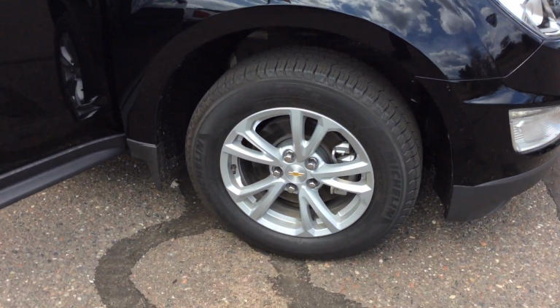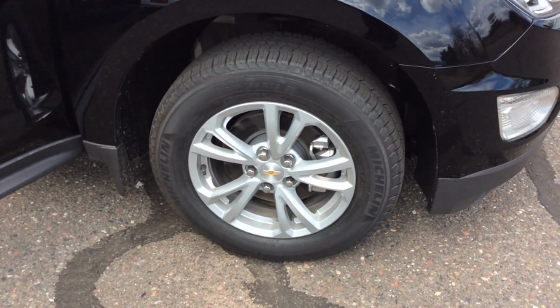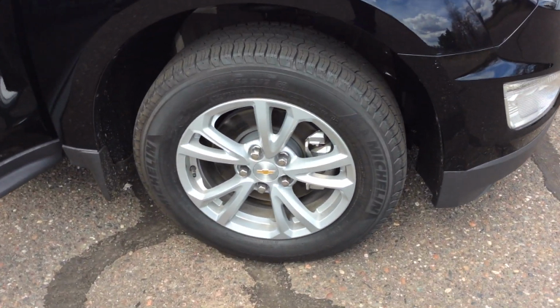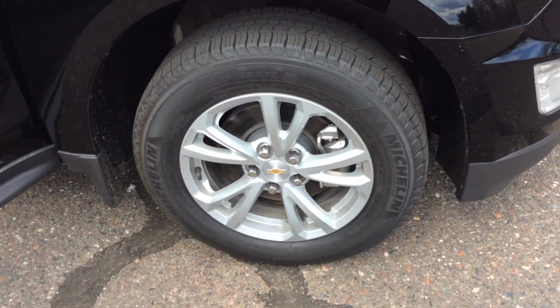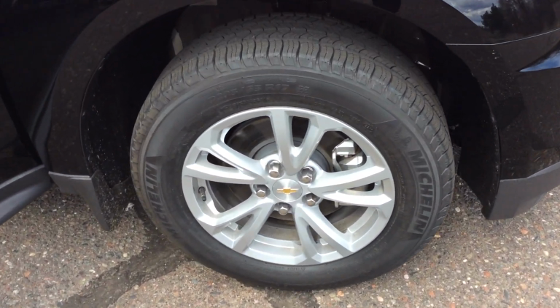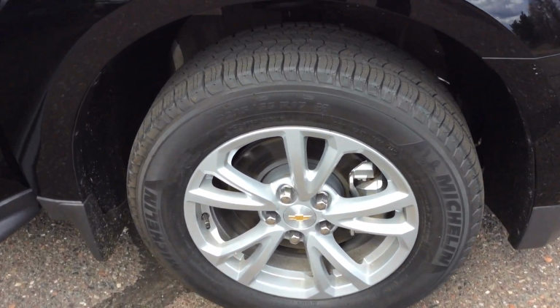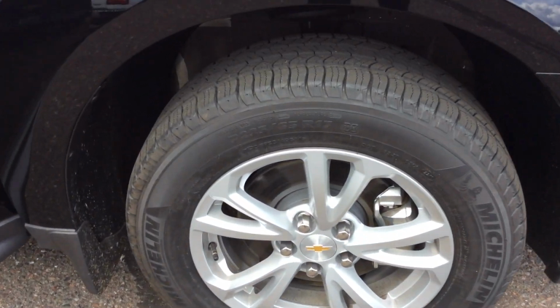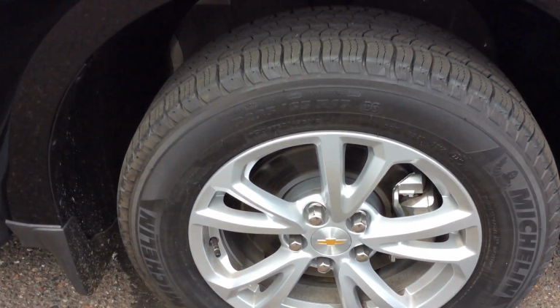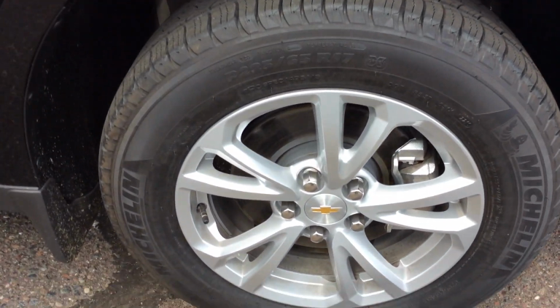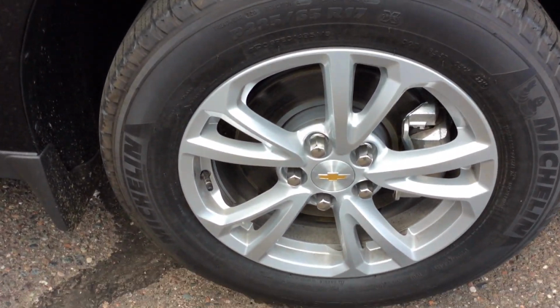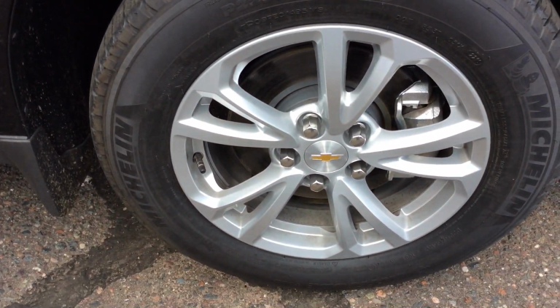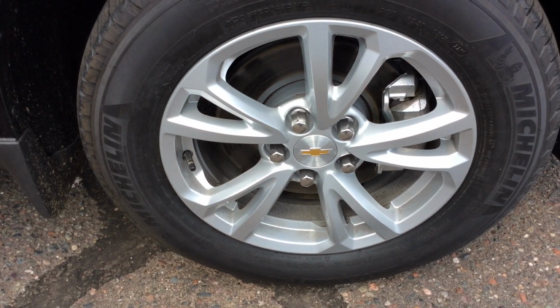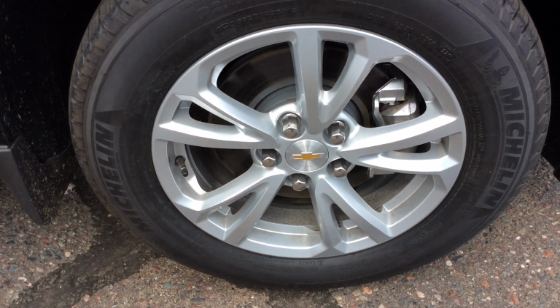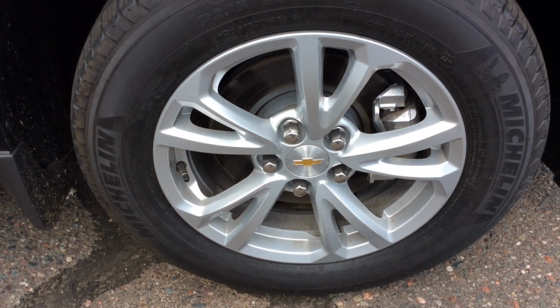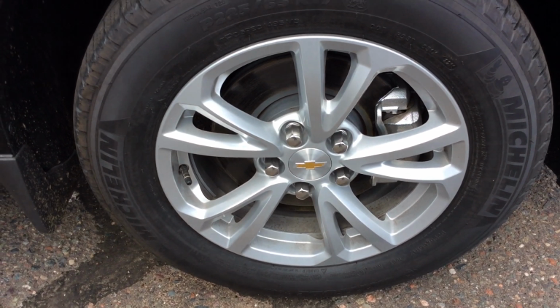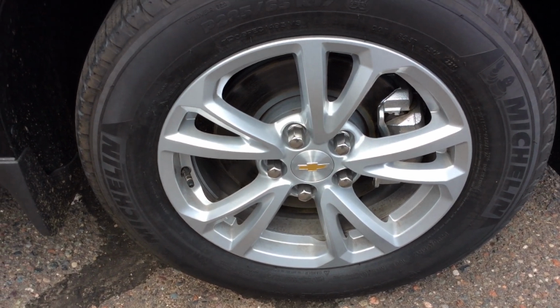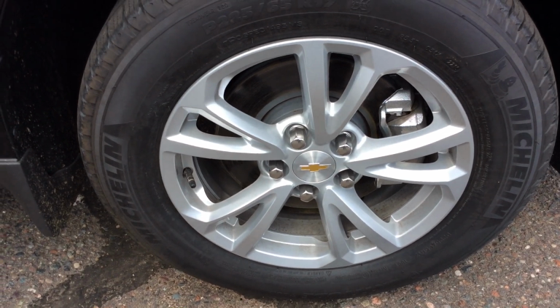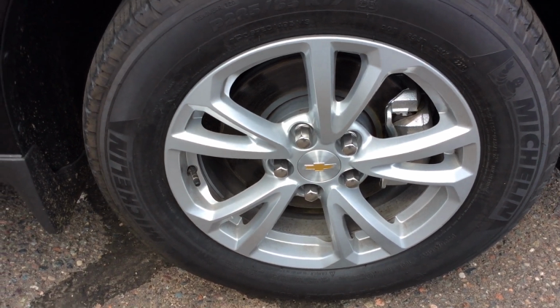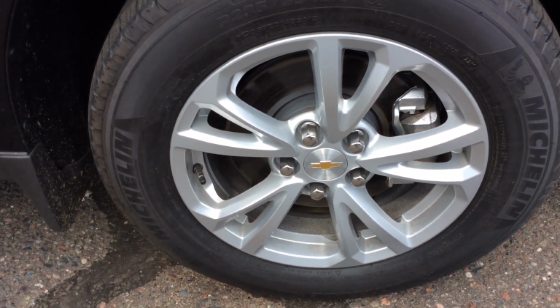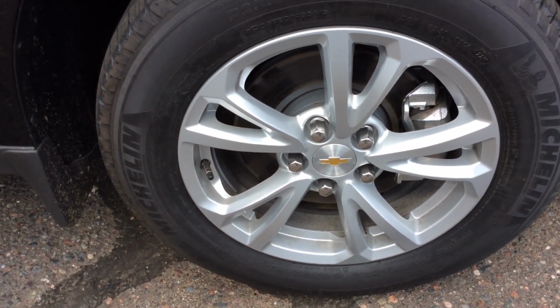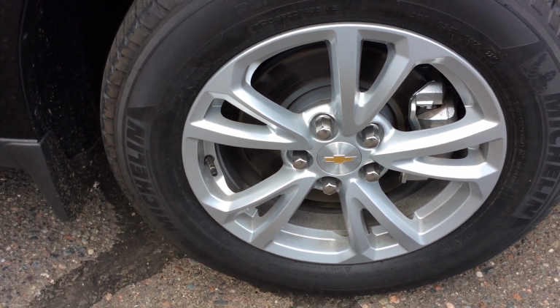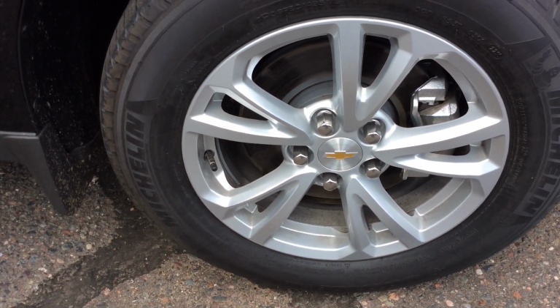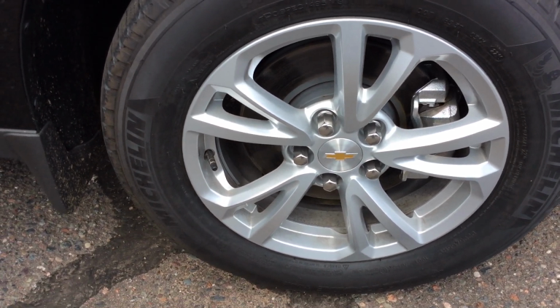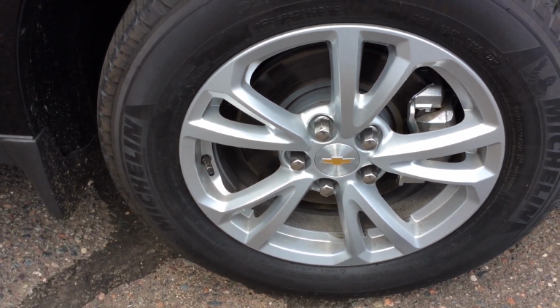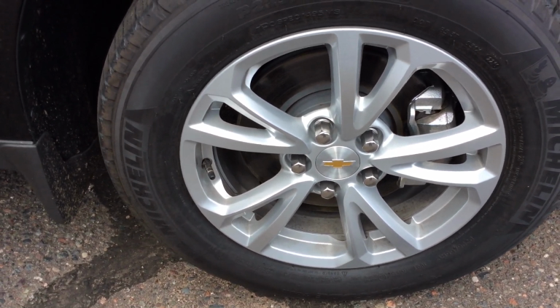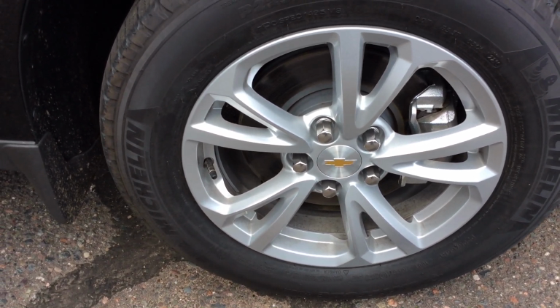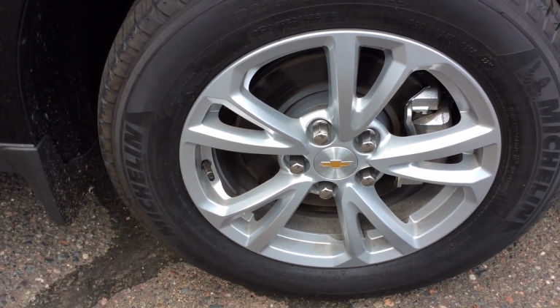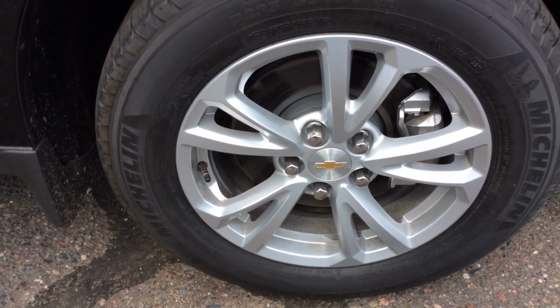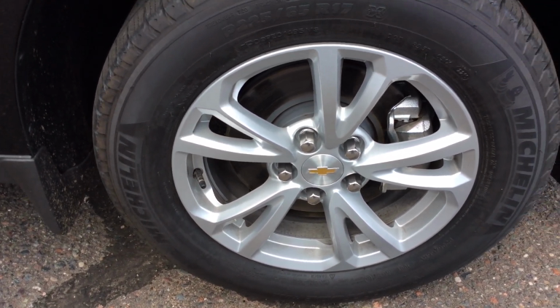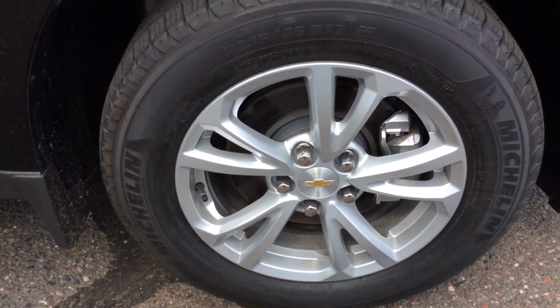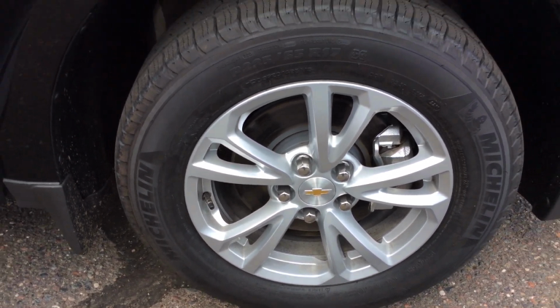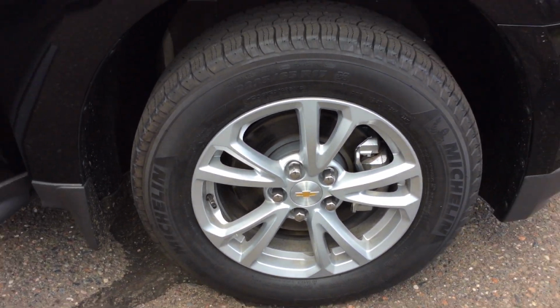The first thing you'll notice on this vehicle is it does have Michelin tires, with 17-inch wheels.